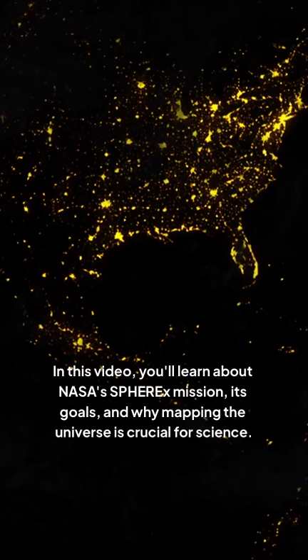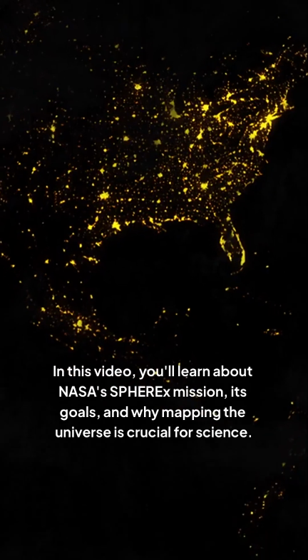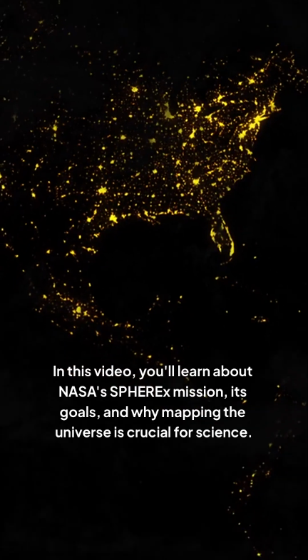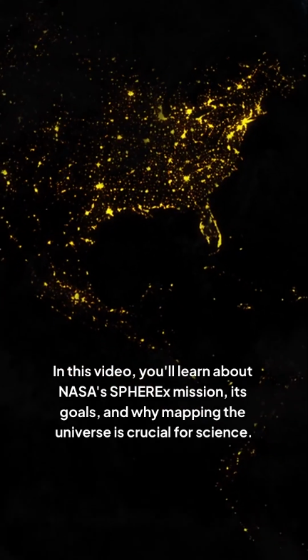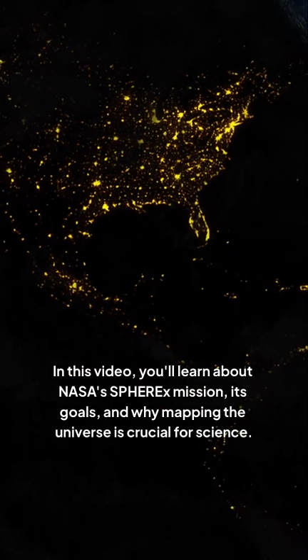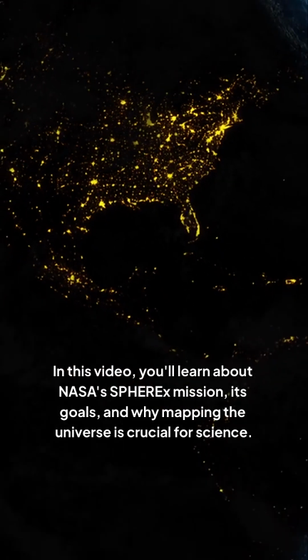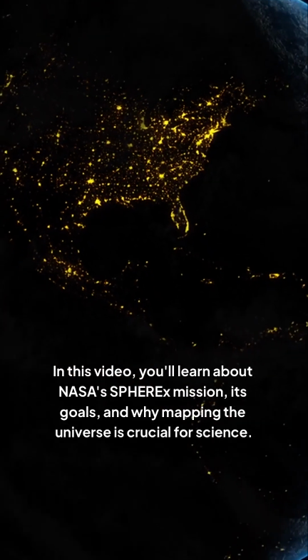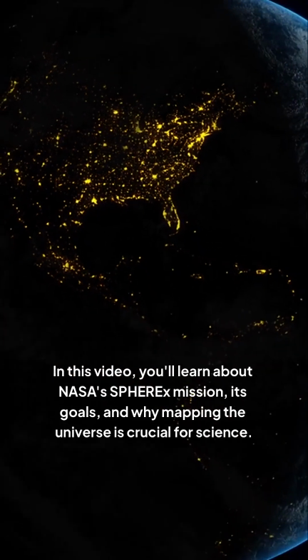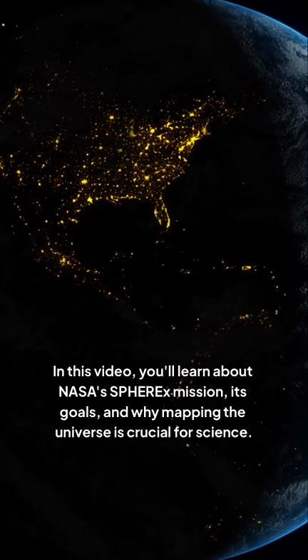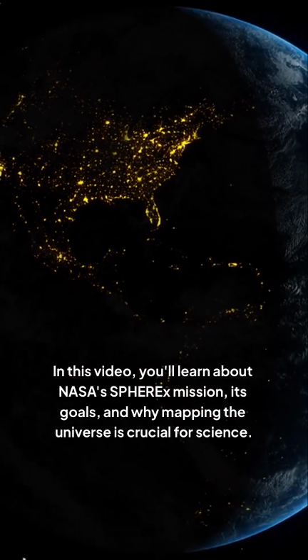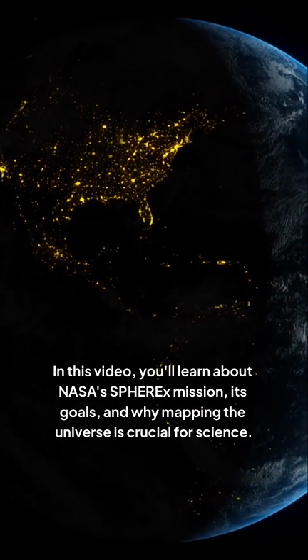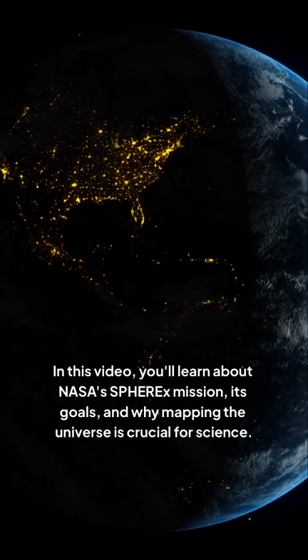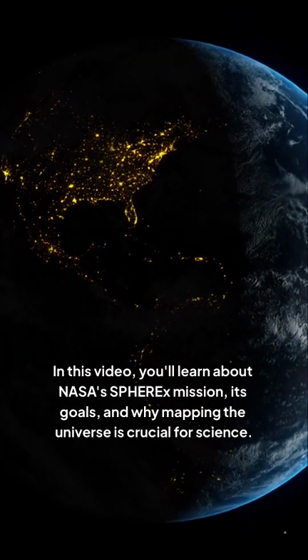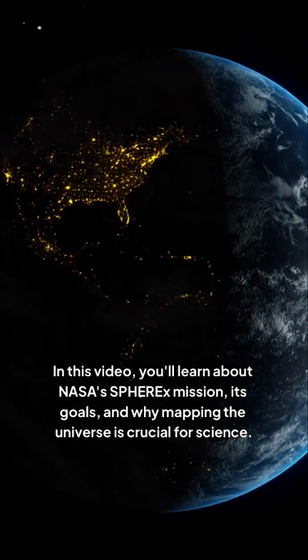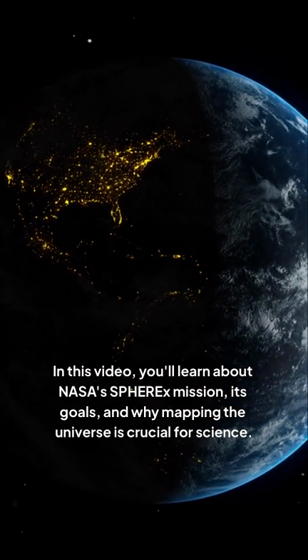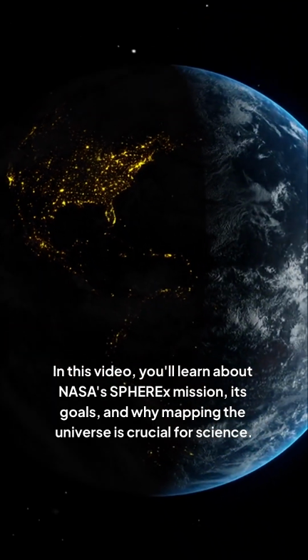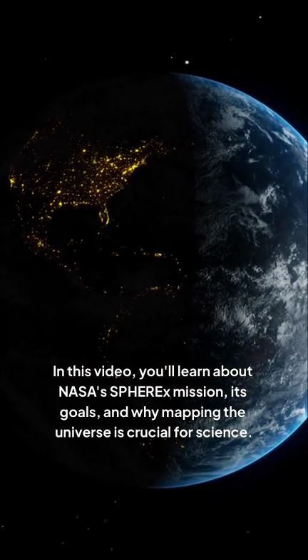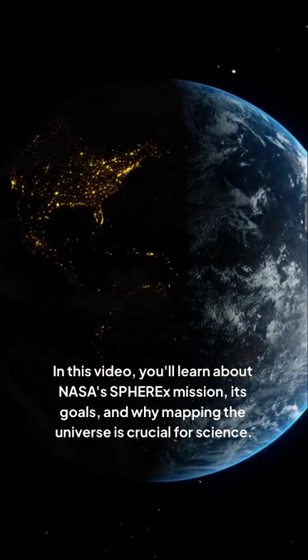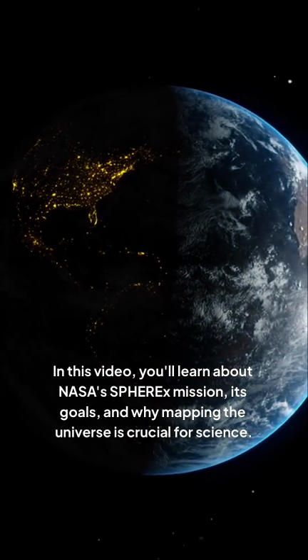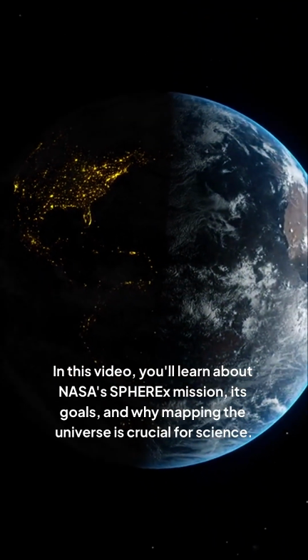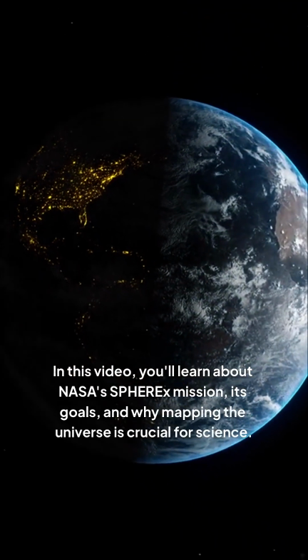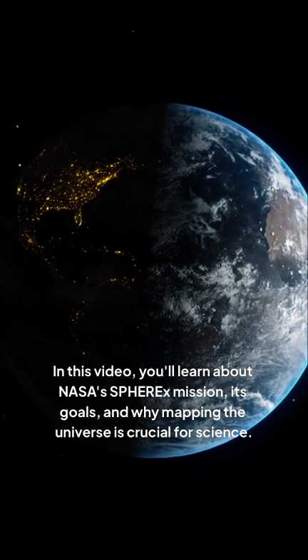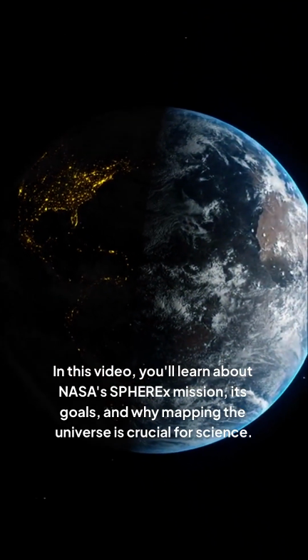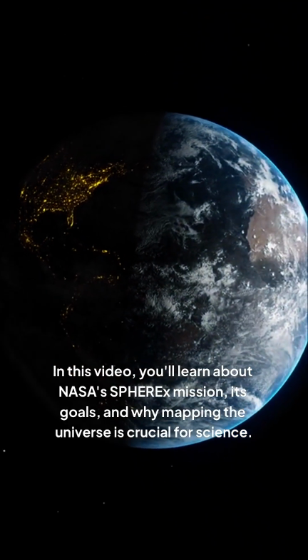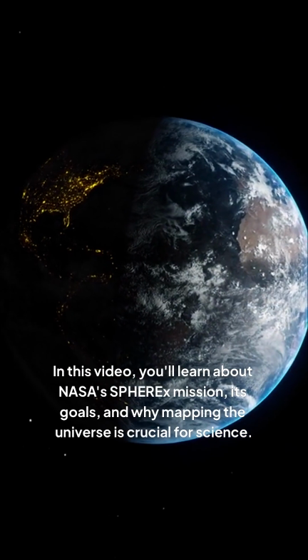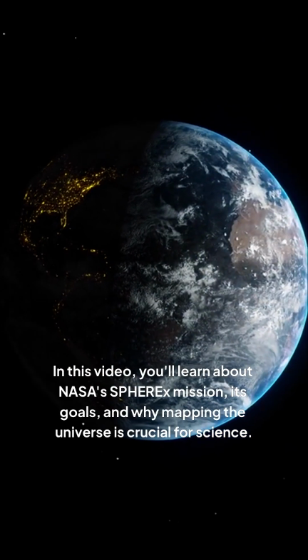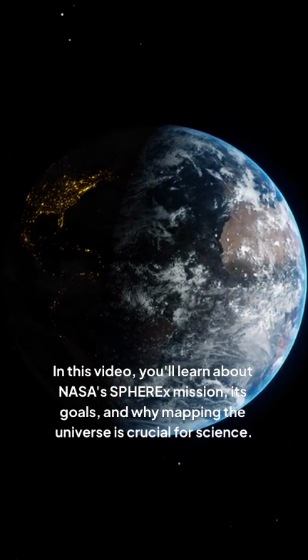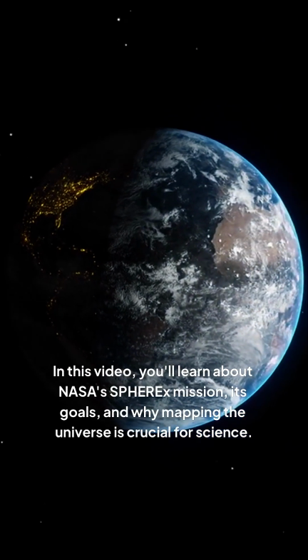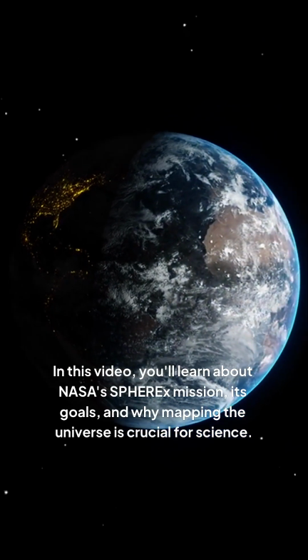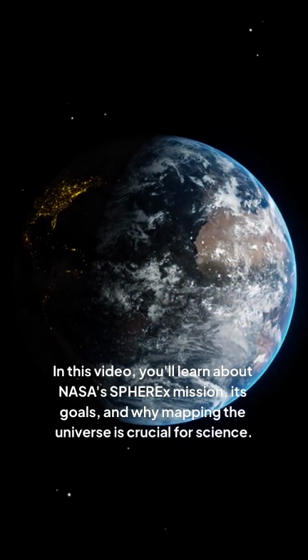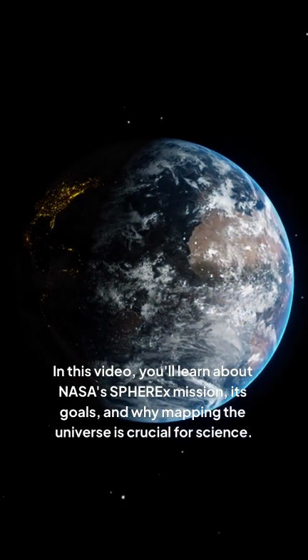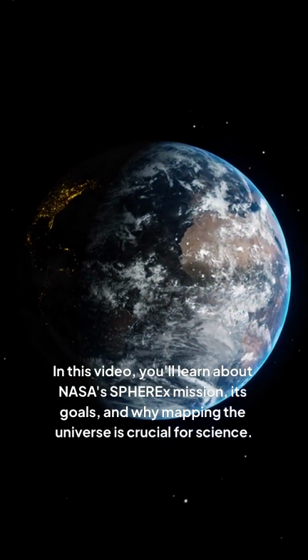In this video, you'll learn about NASA's SPHREx mission, its goals, and why mapping the universe is crucial for science.